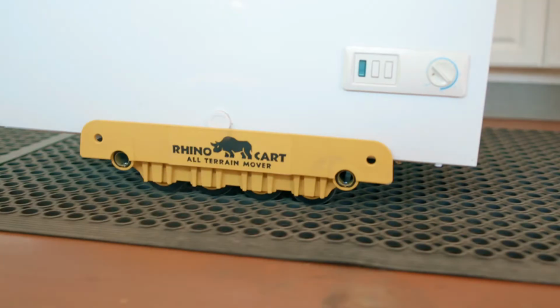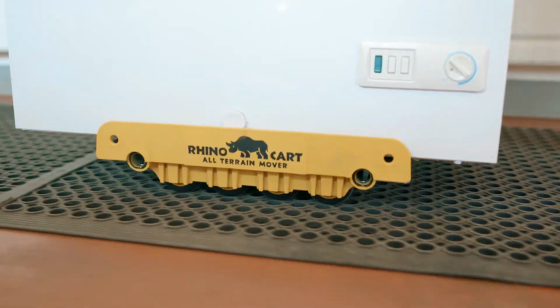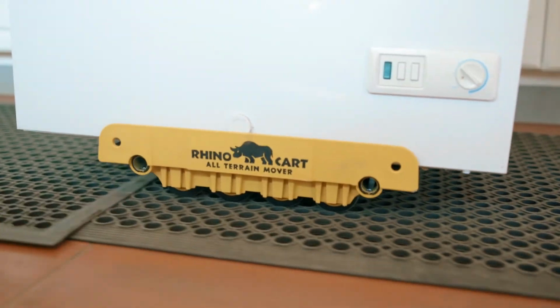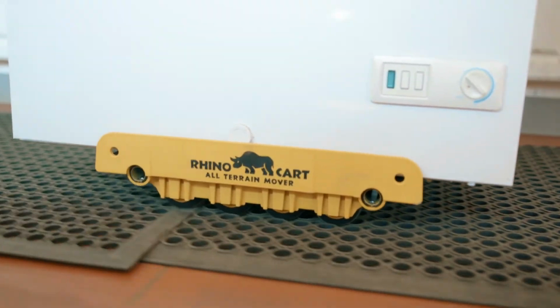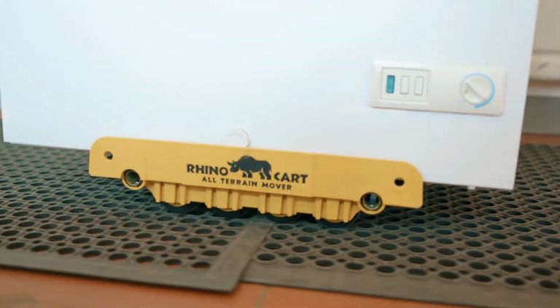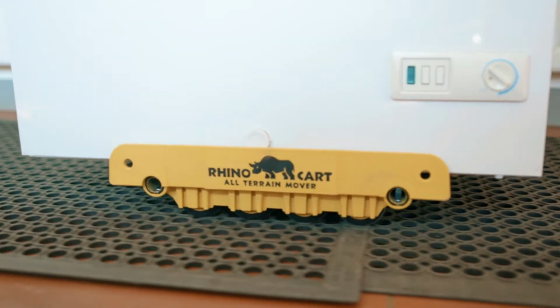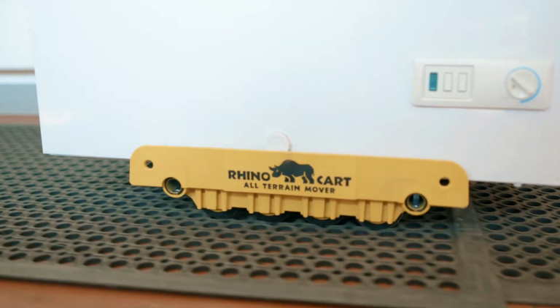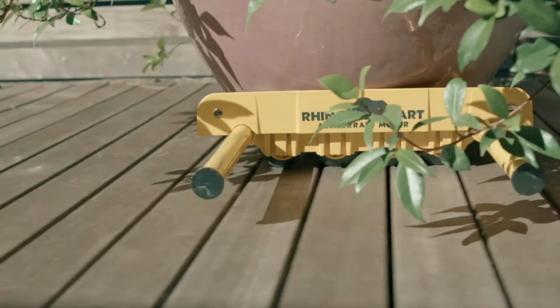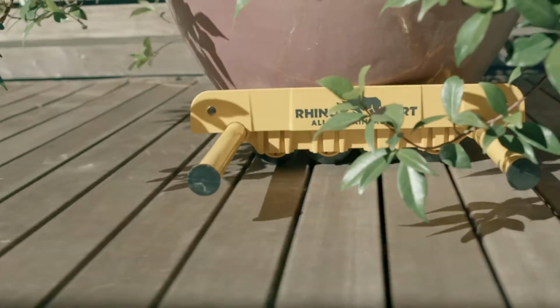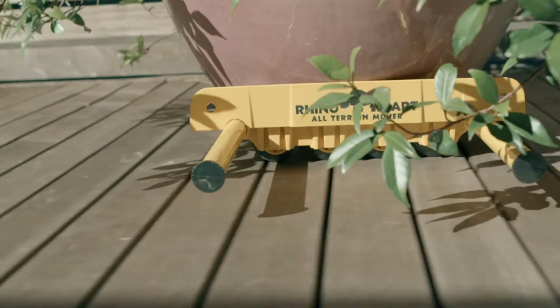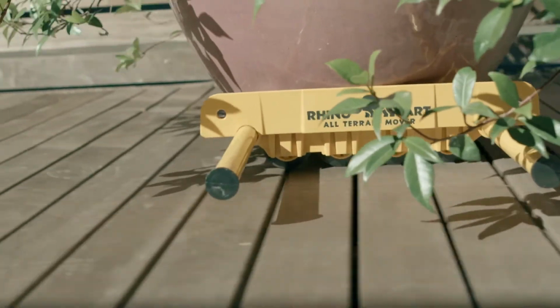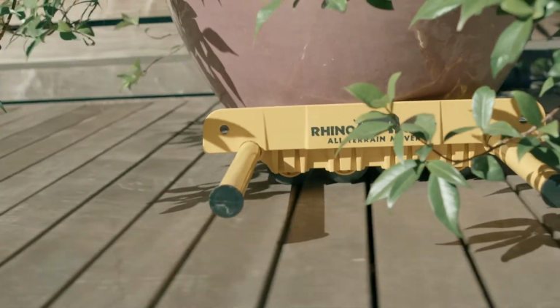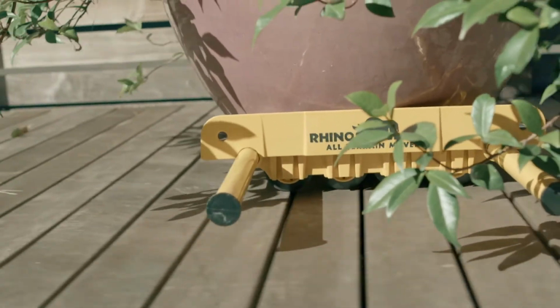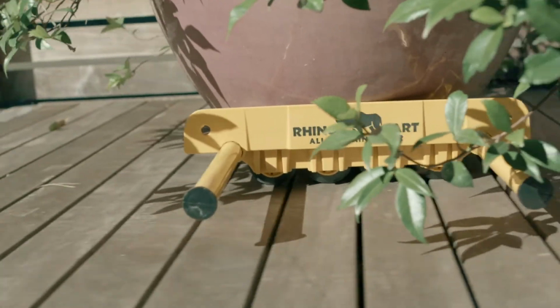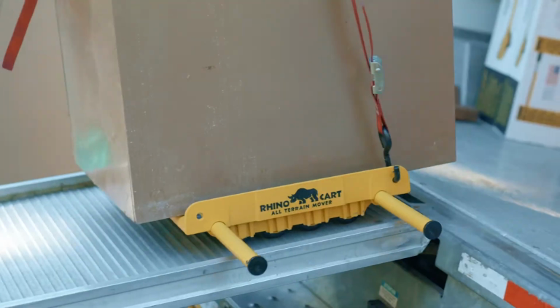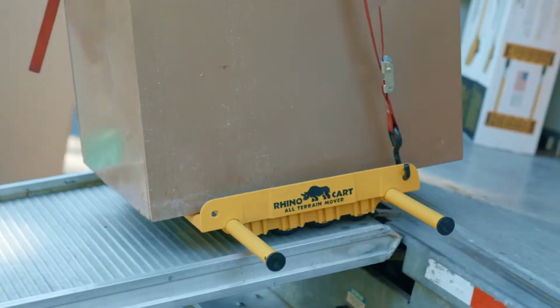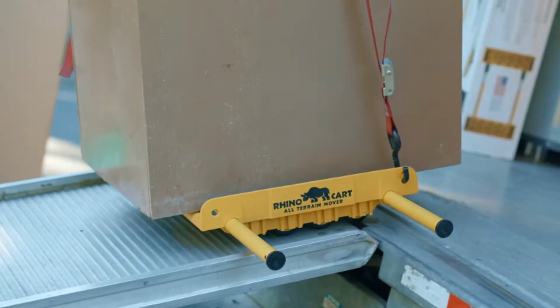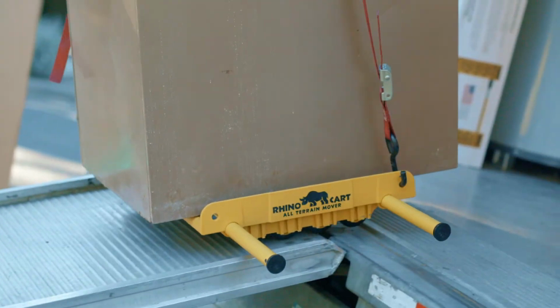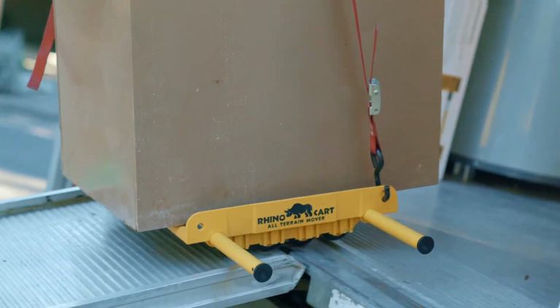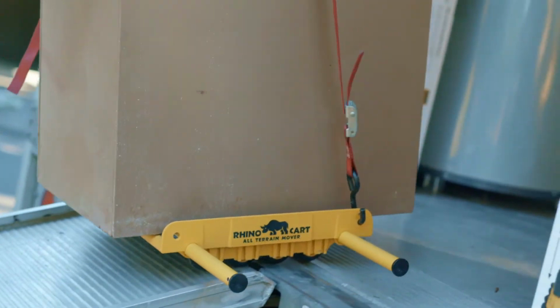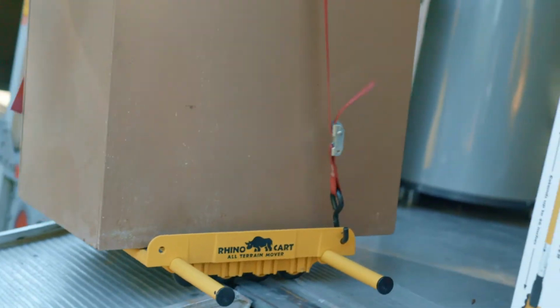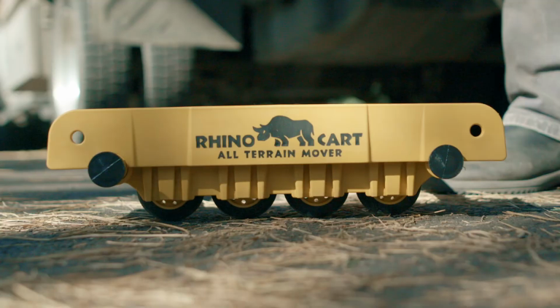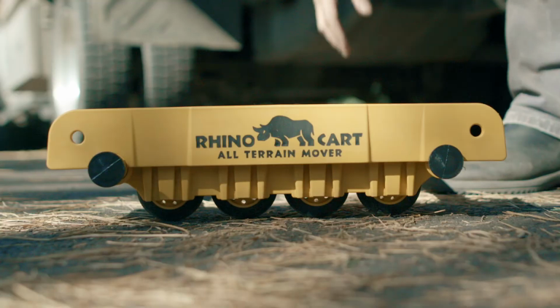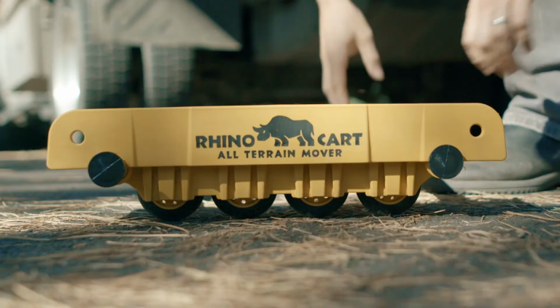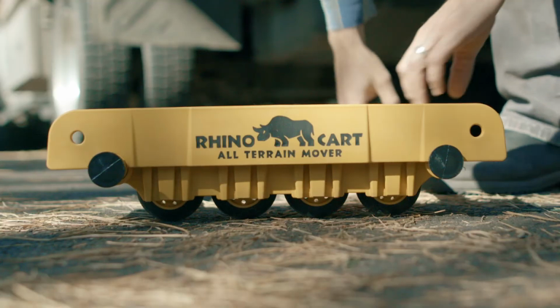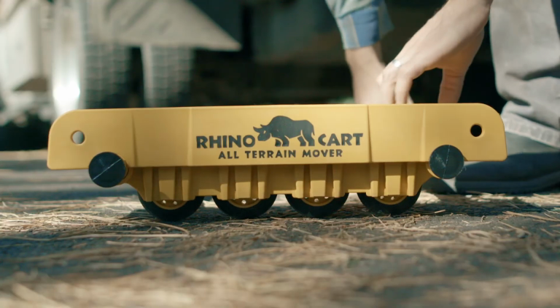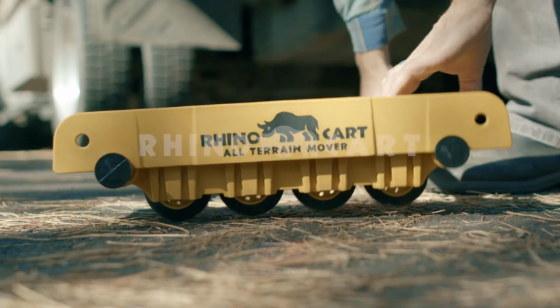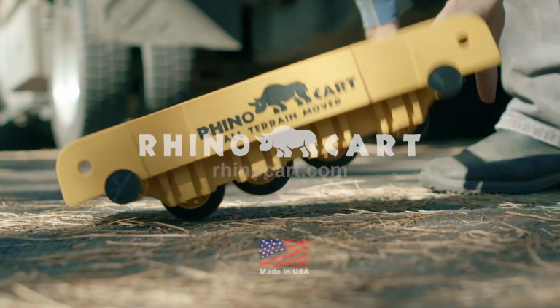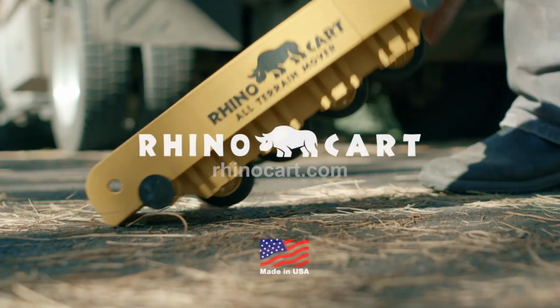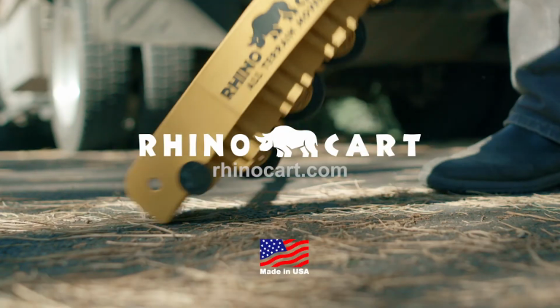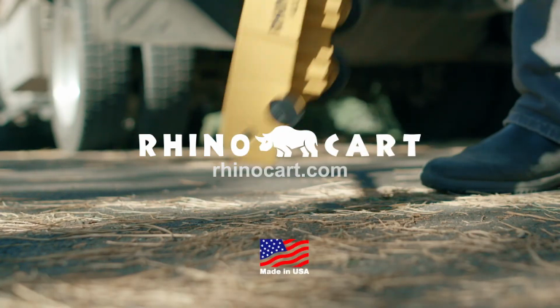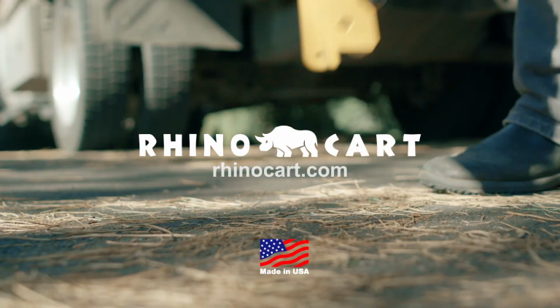And if you ever have any questions about RhinoCart, you can check out our resources page or contact us at RhinoCart.com.